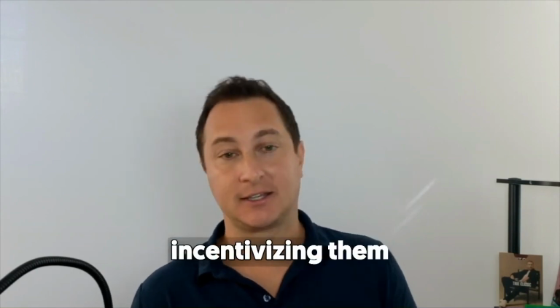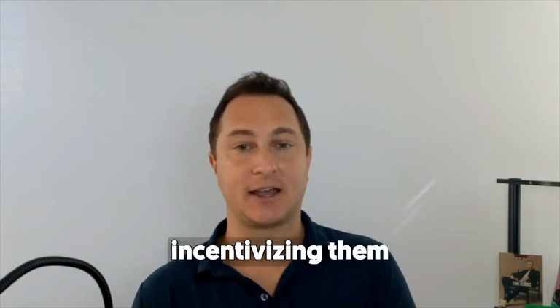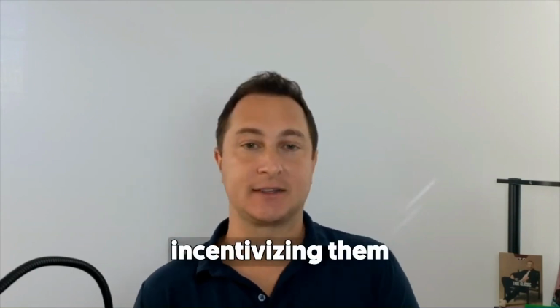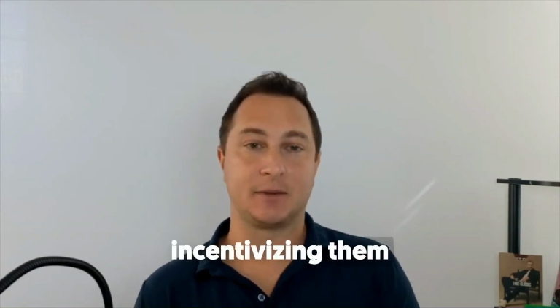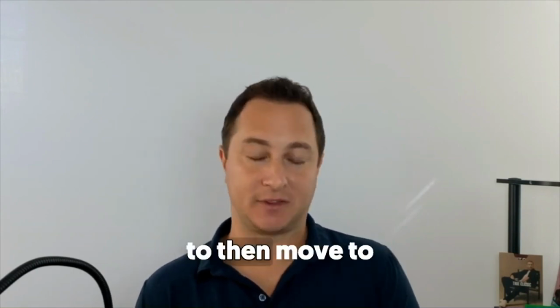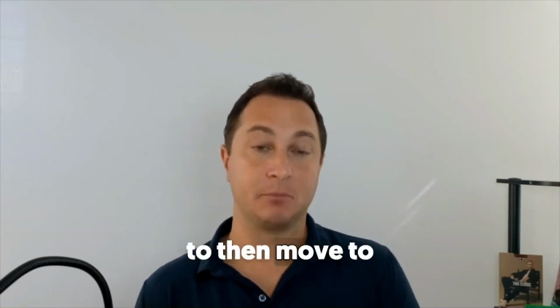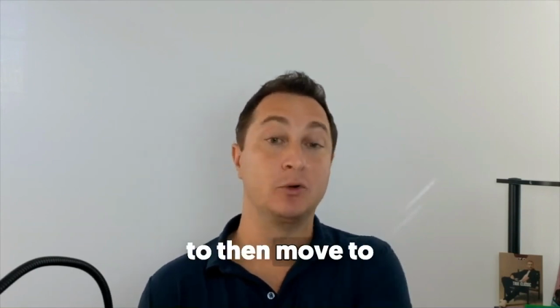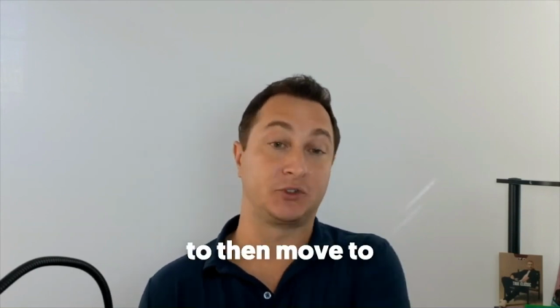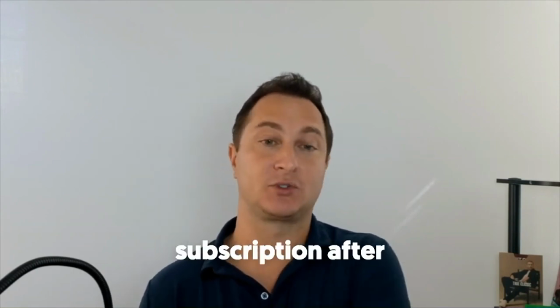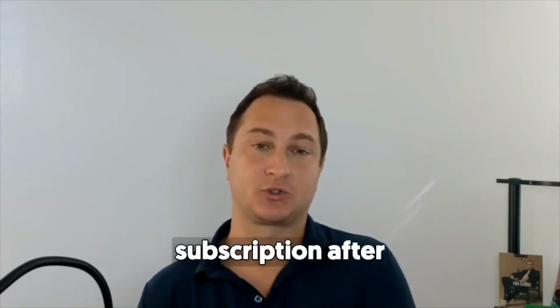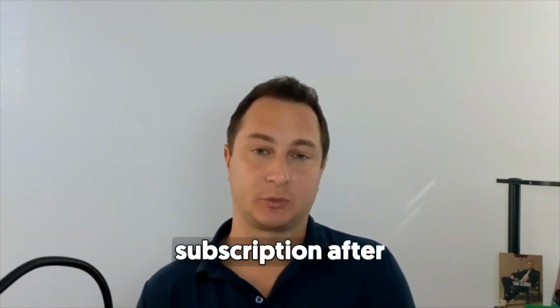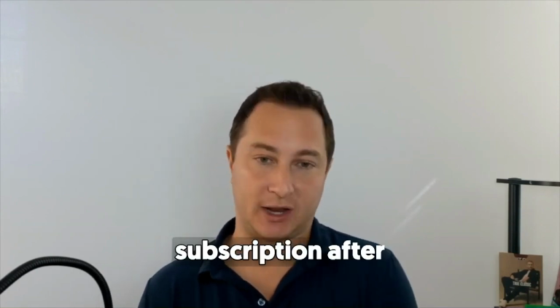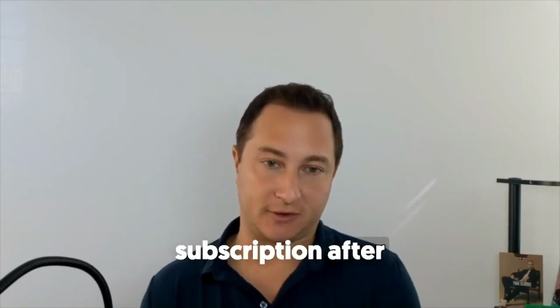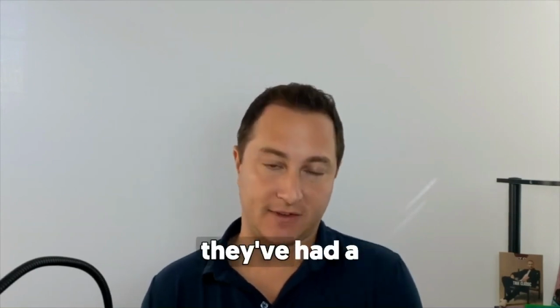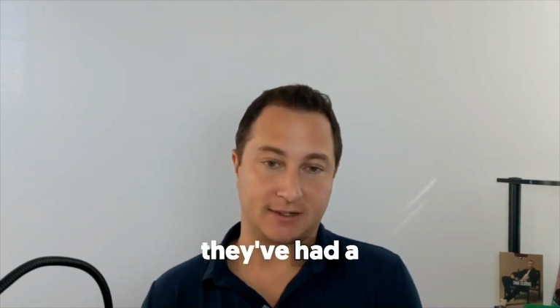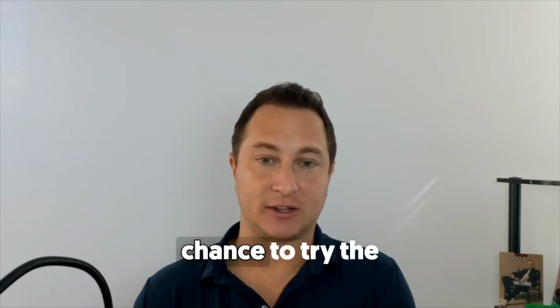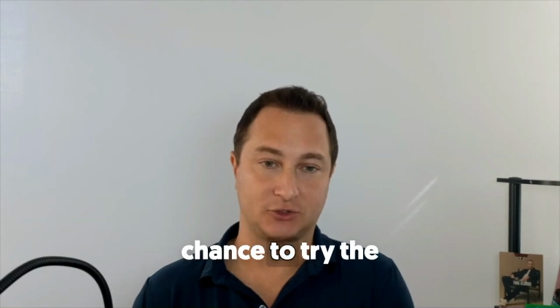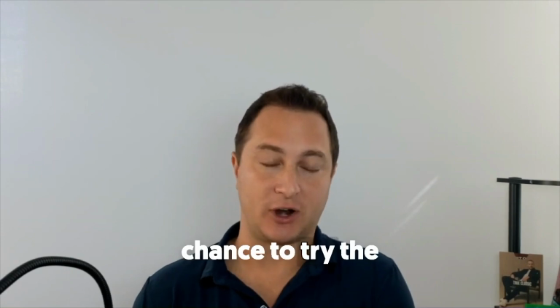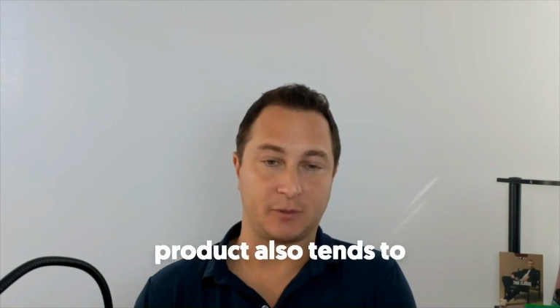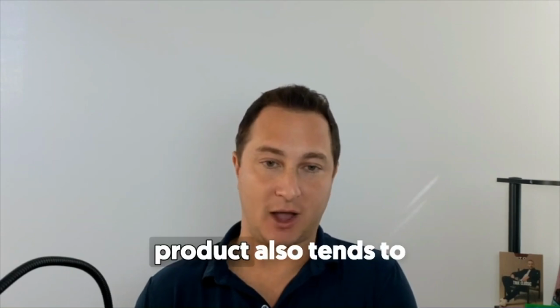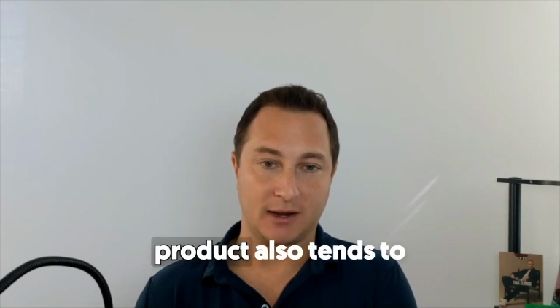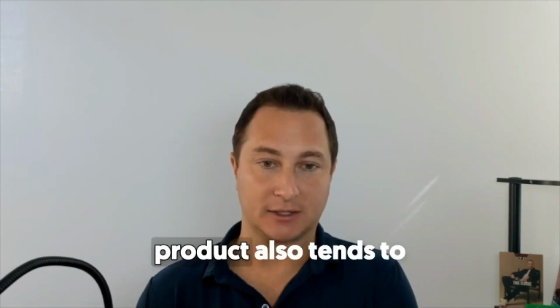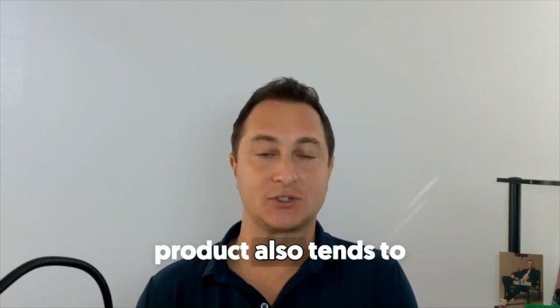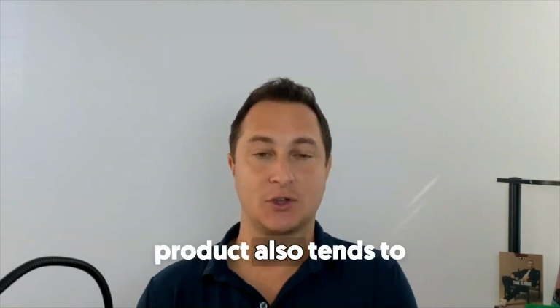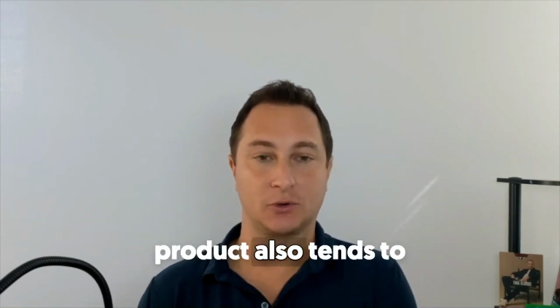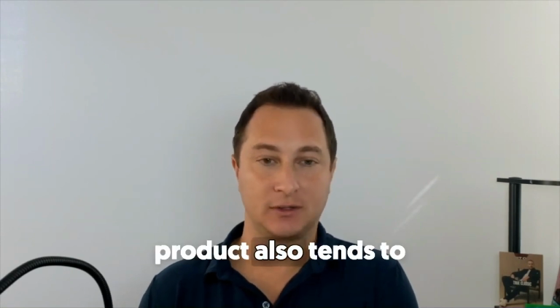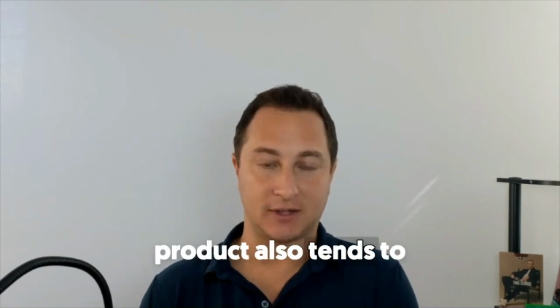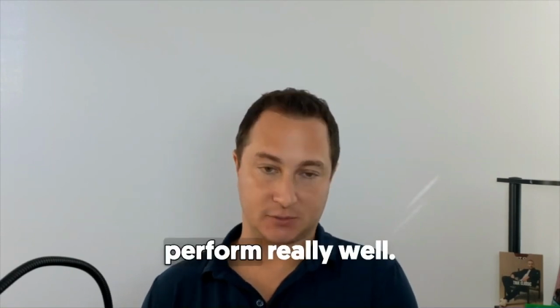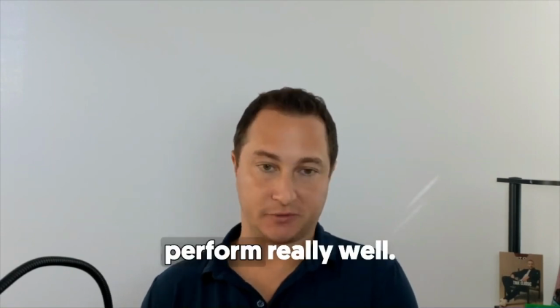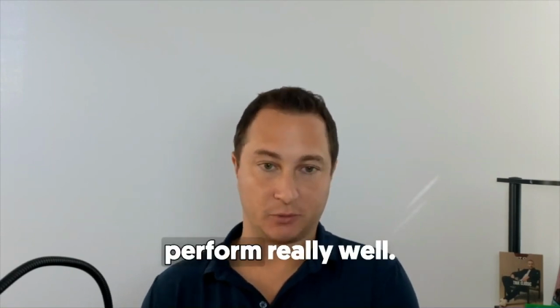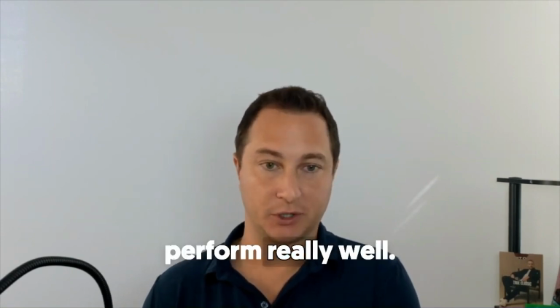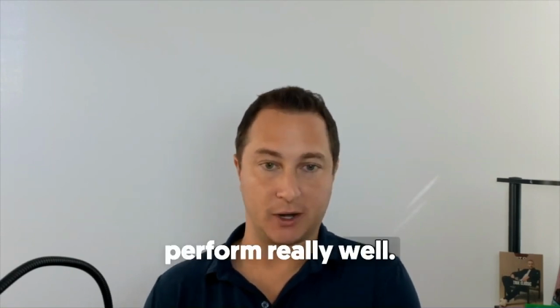Incentivizing them to then move to subscription after they've had a chance to try the product also tends to perform really well.